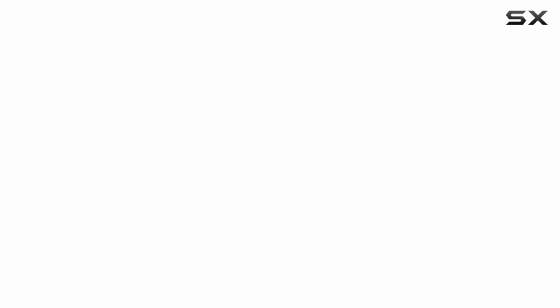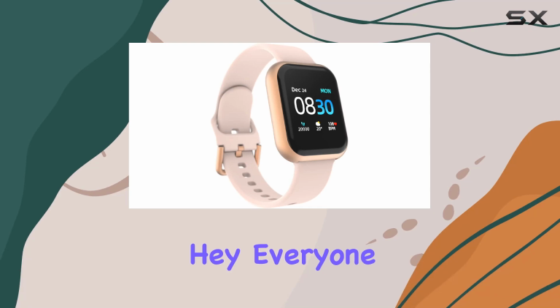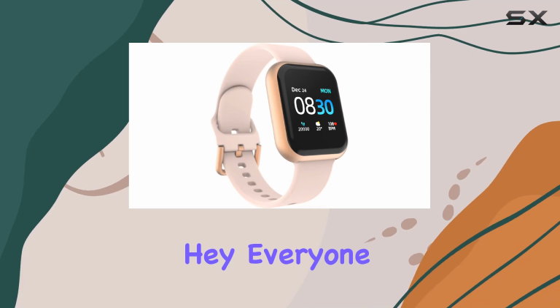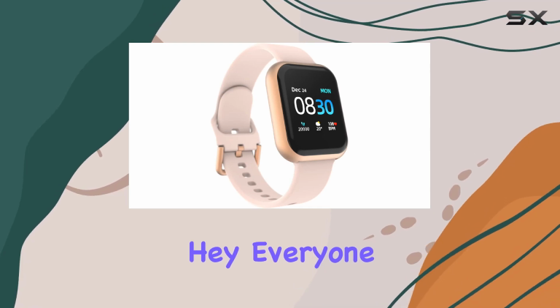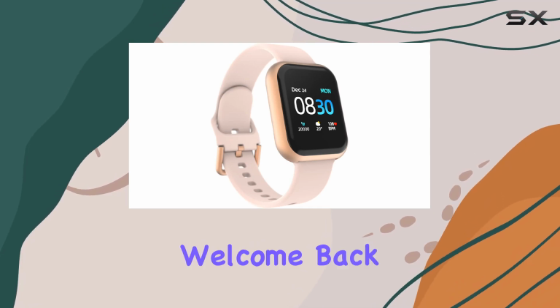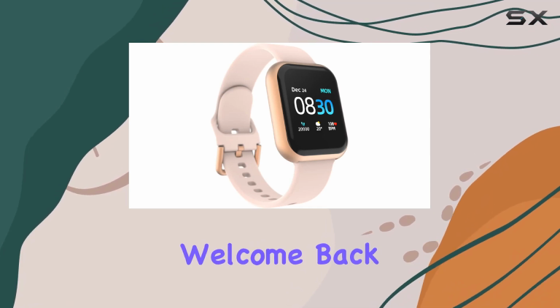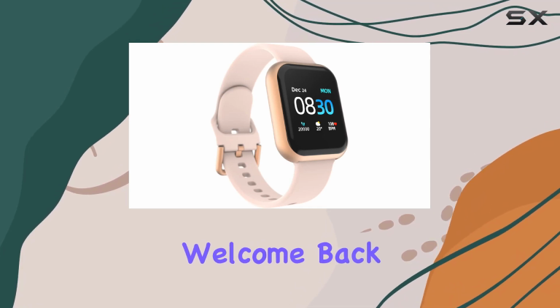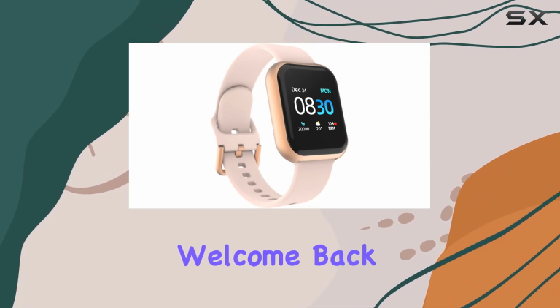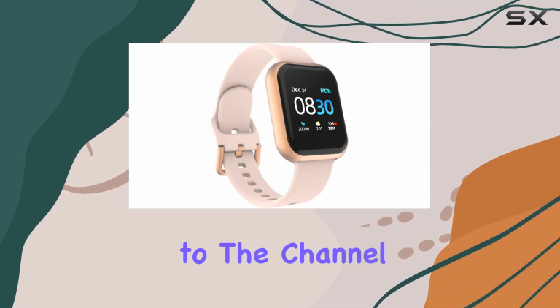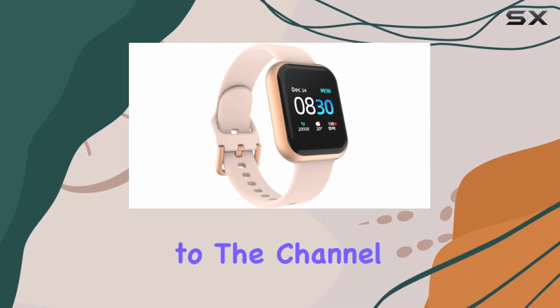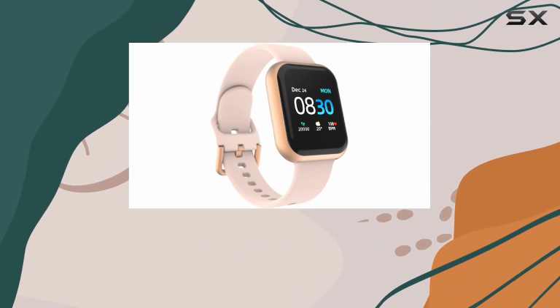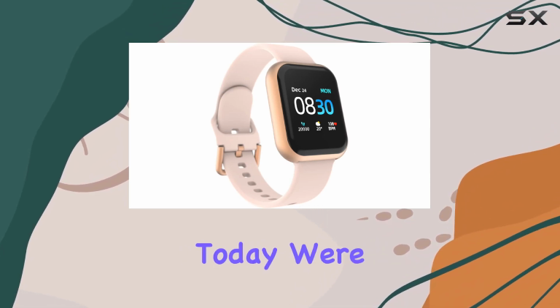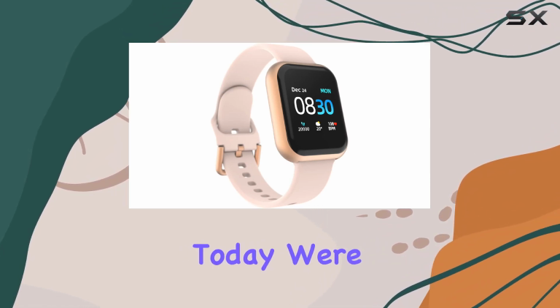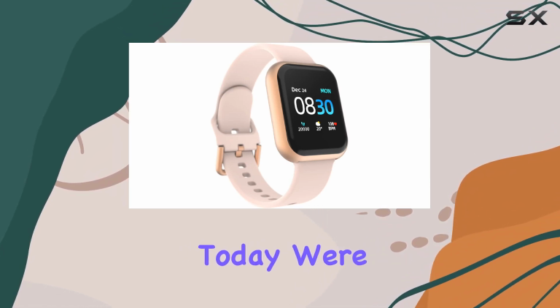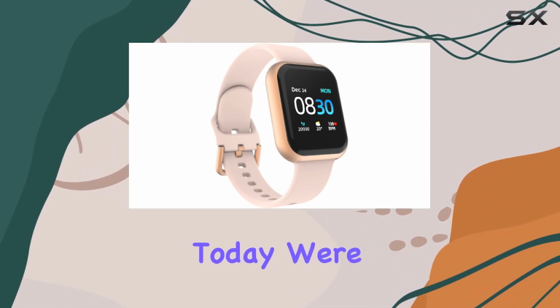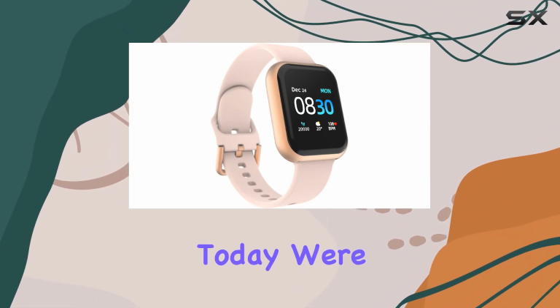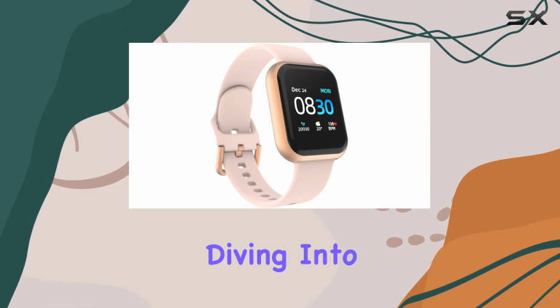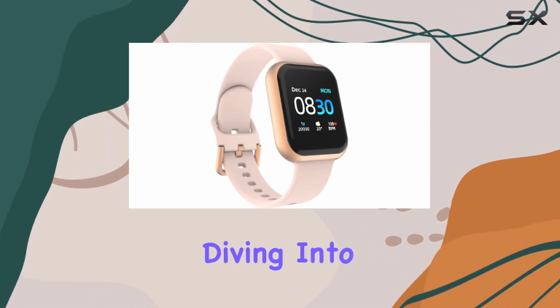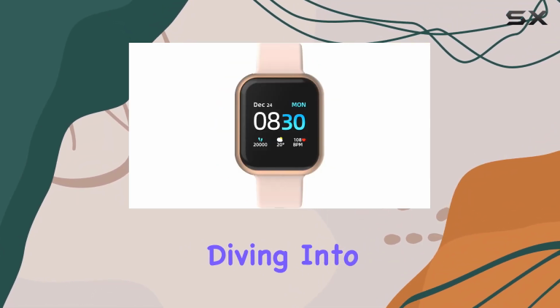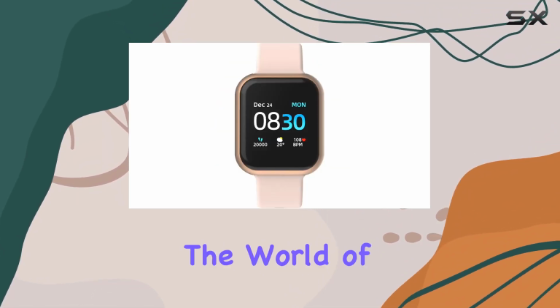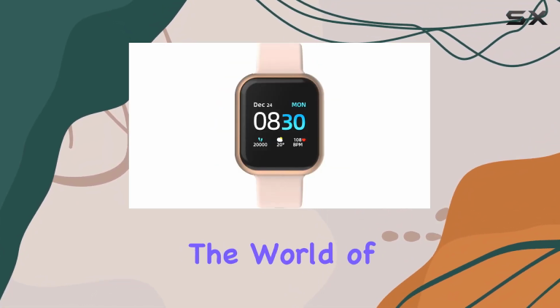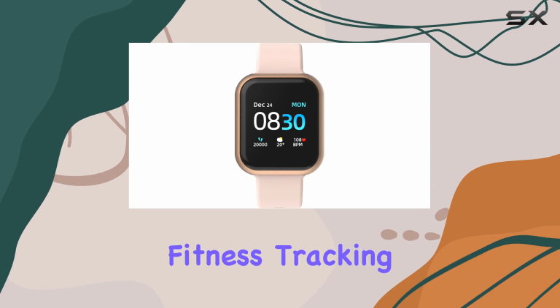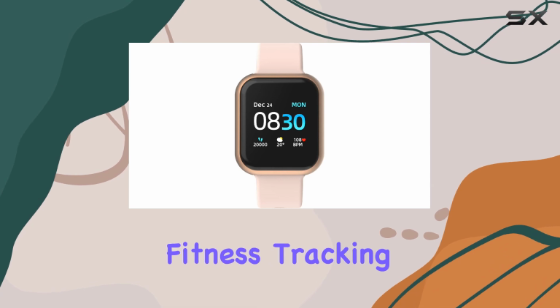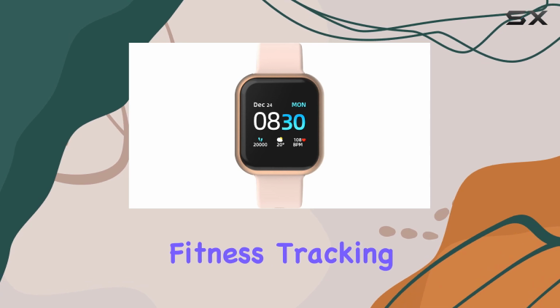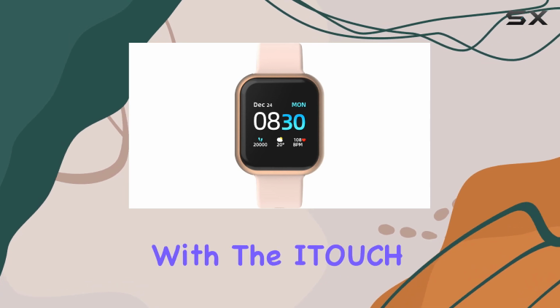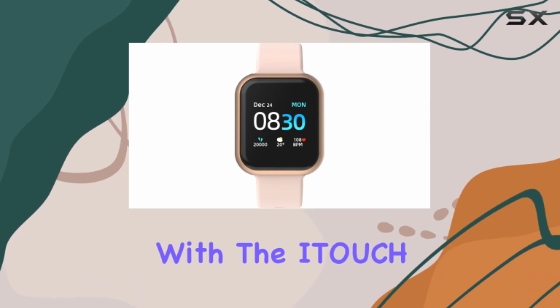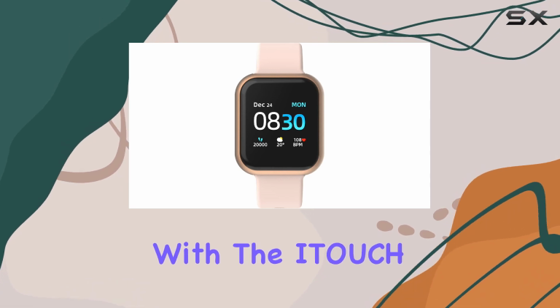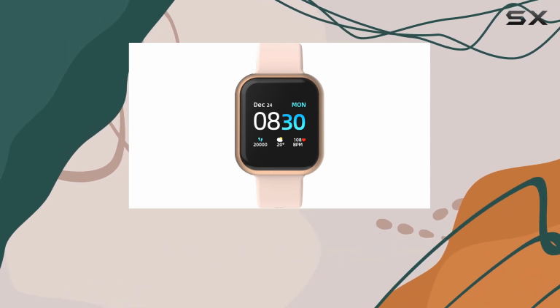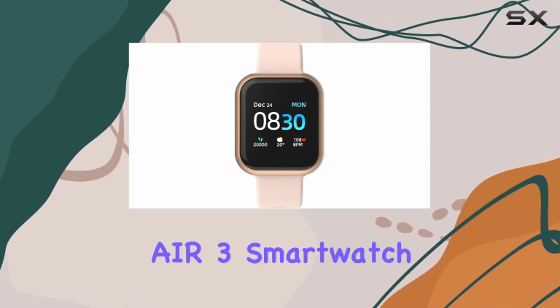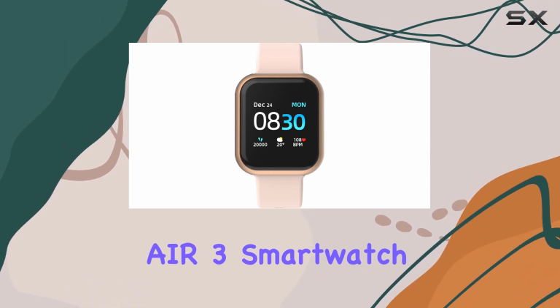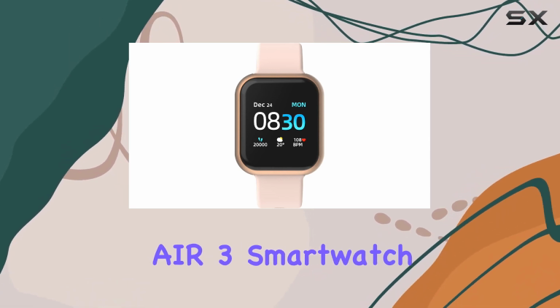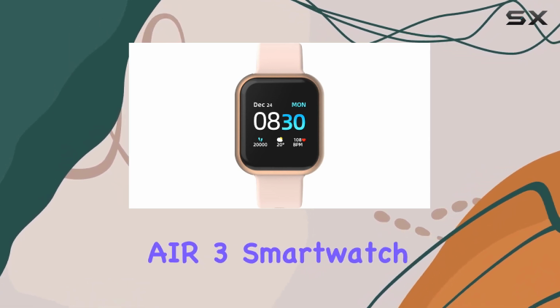Hey everyone, welcome back to the channel. Today, we're diving into the world of fitness tracking with the iTouch Air 3 smartwatch.